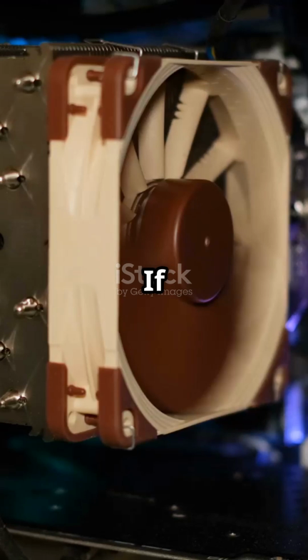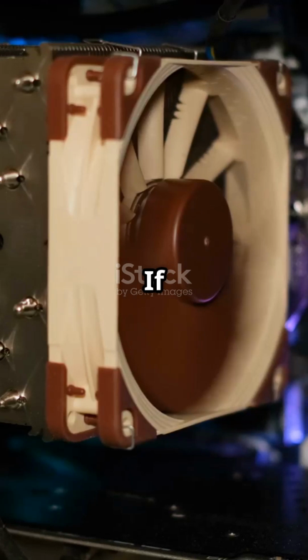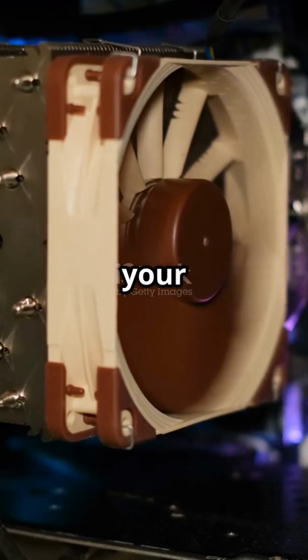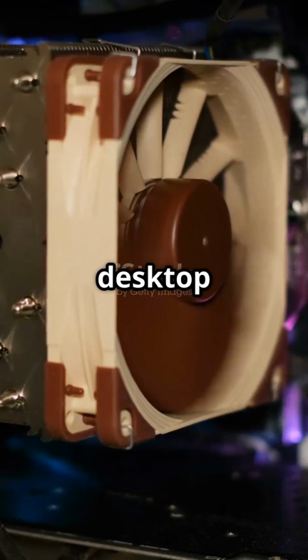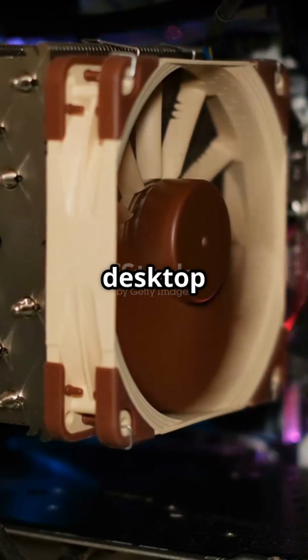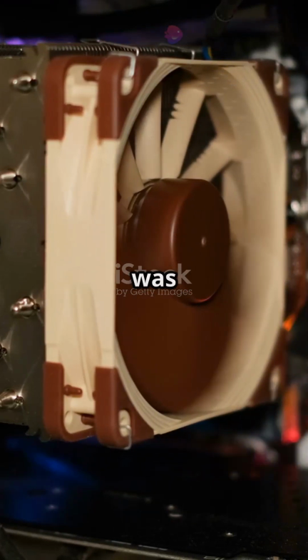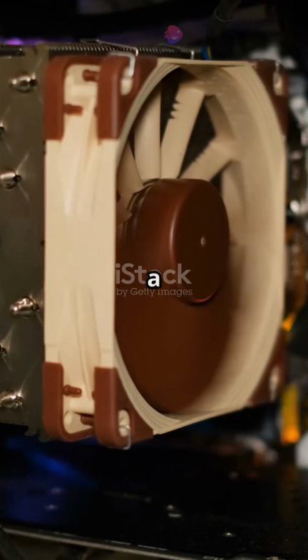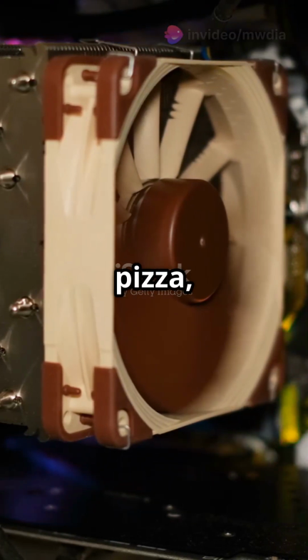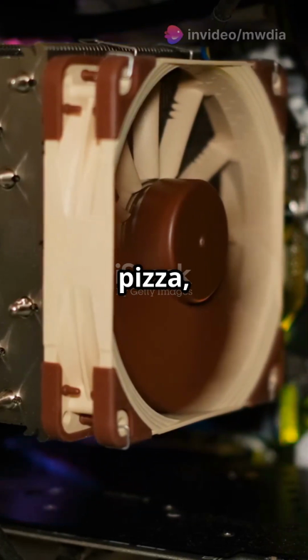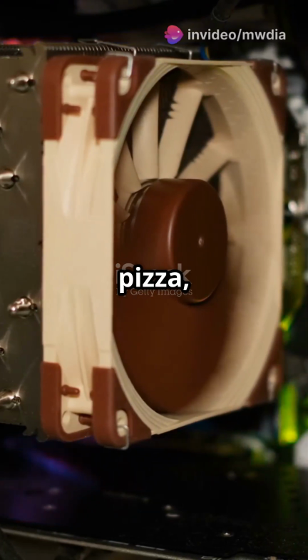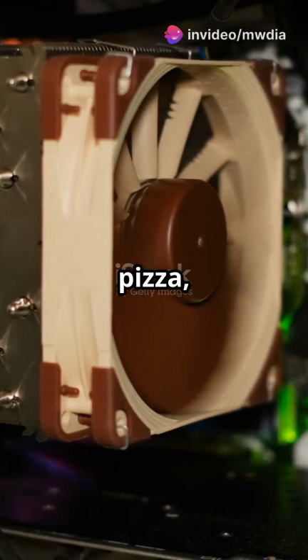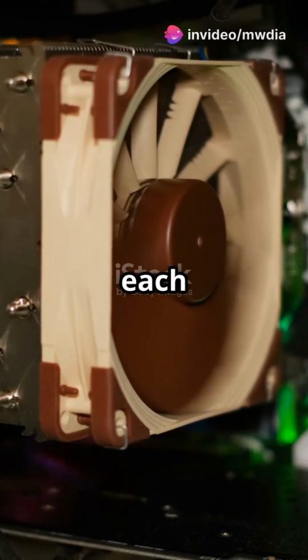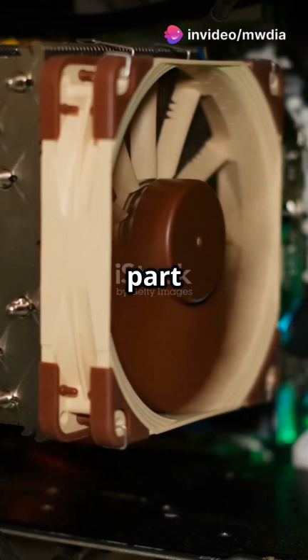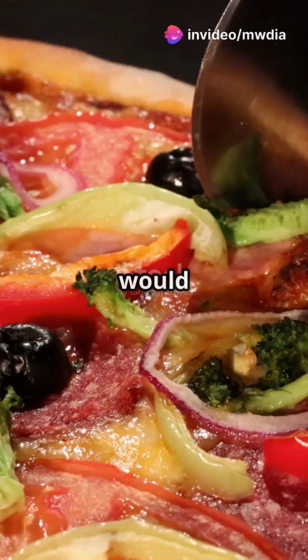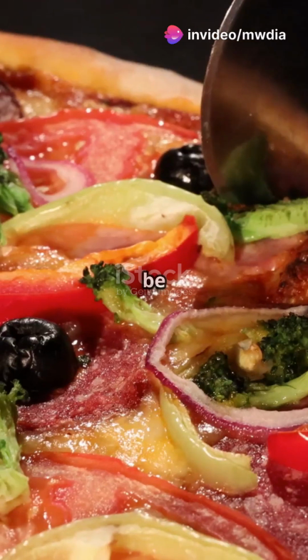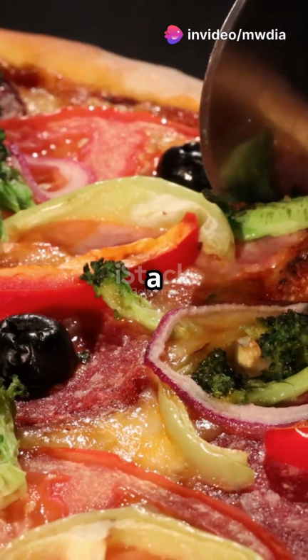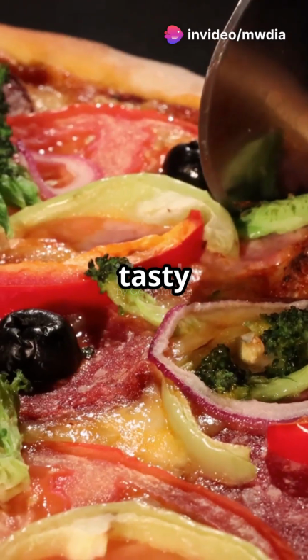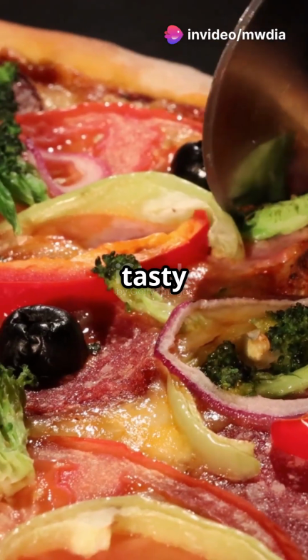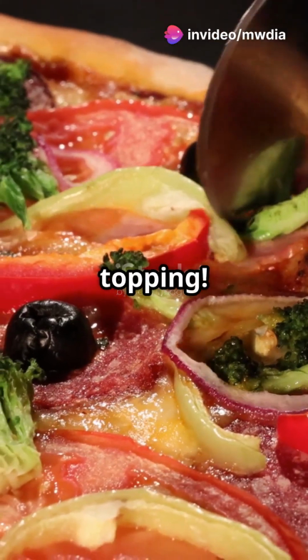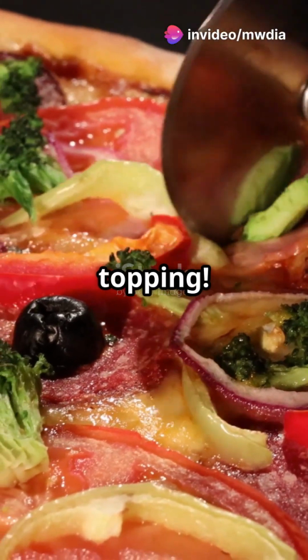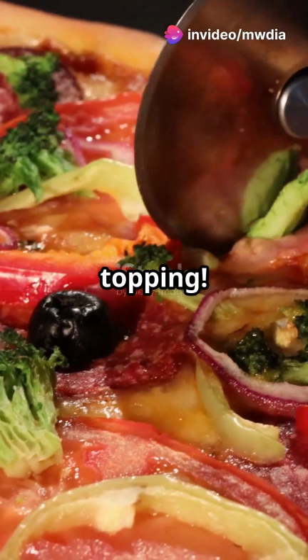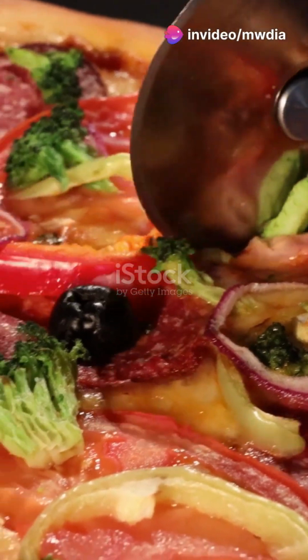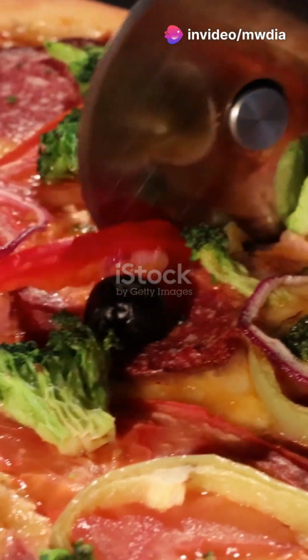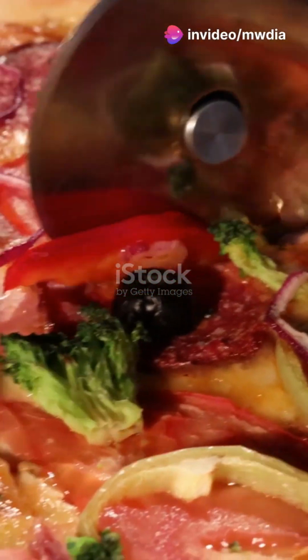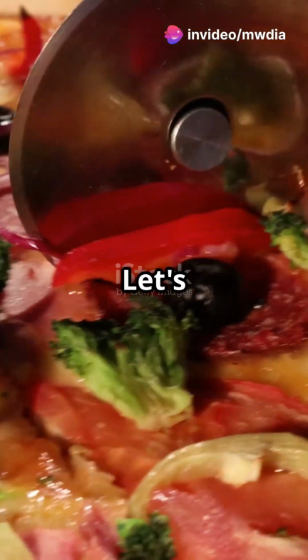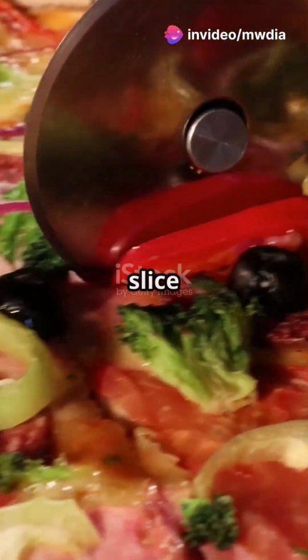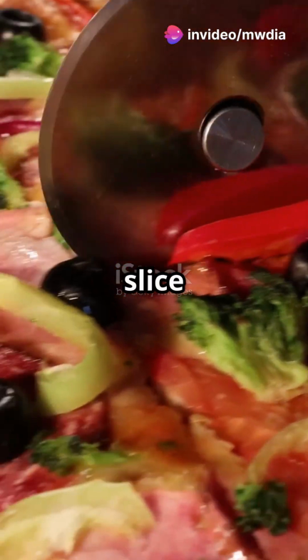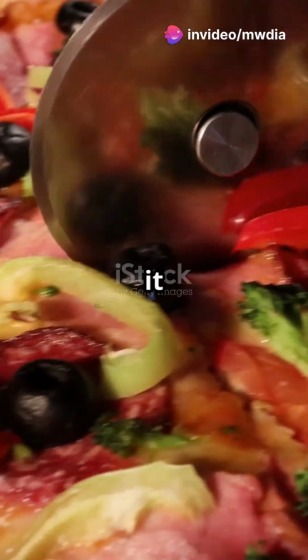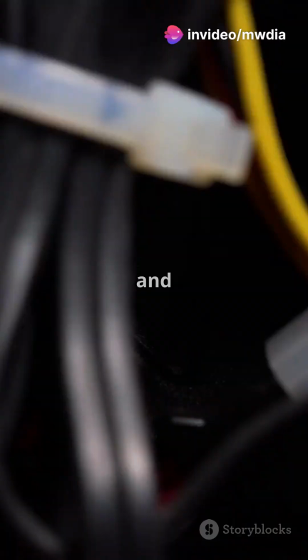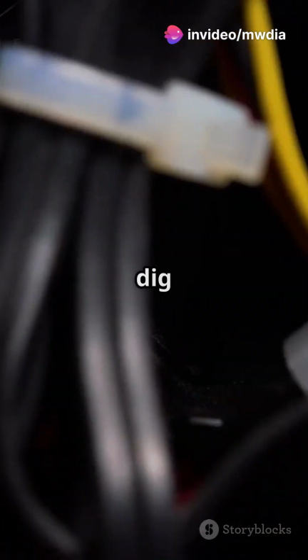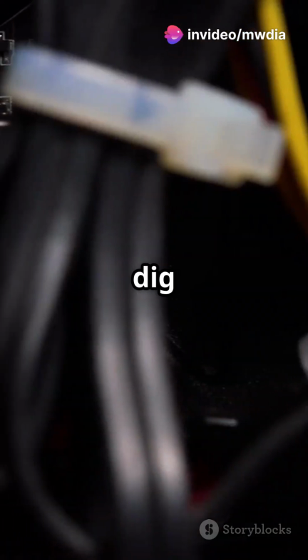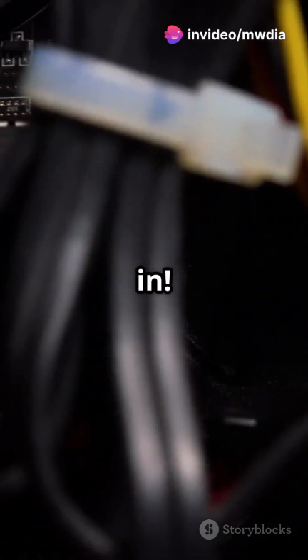If your desktop was a pizza, each part would be a tasty topping. Let's slice it up and dig in.